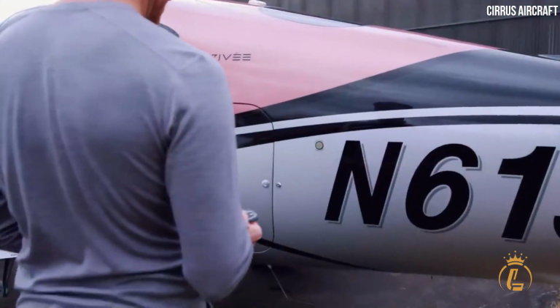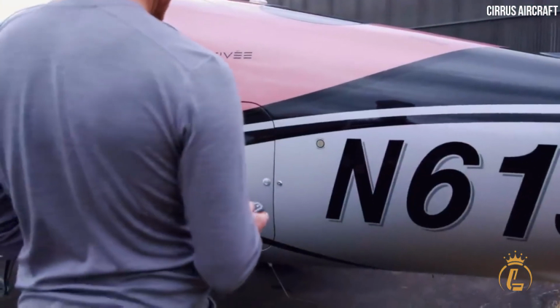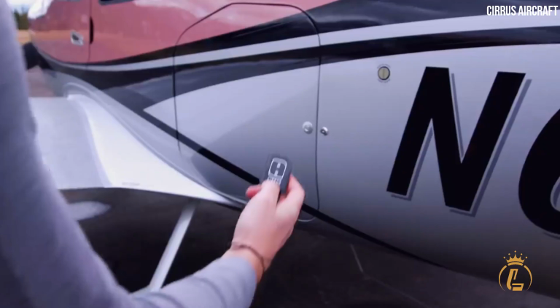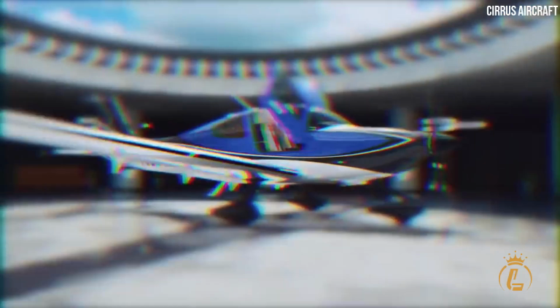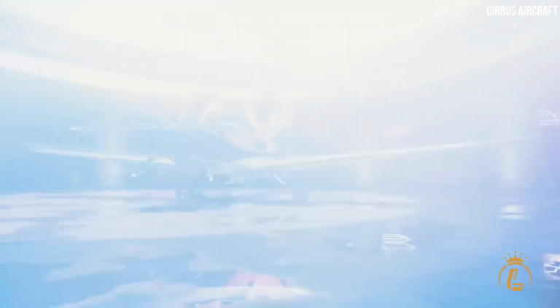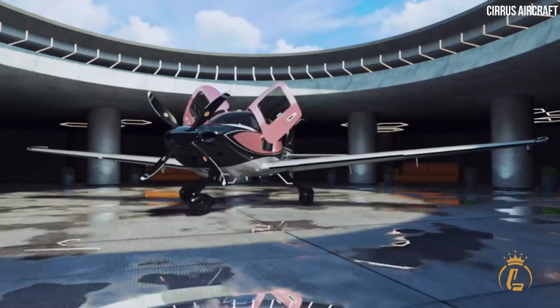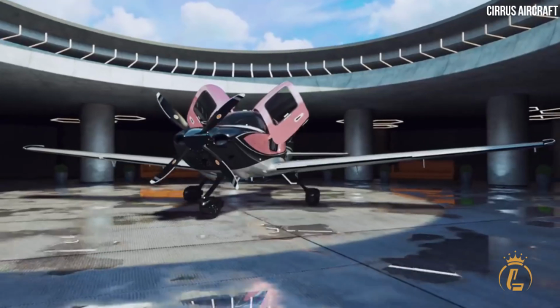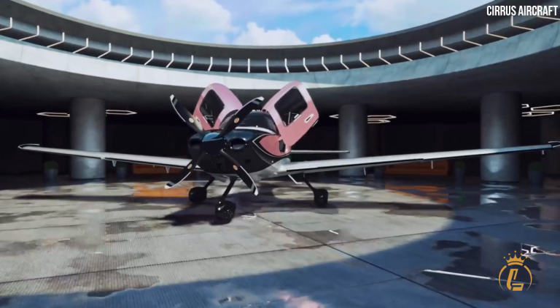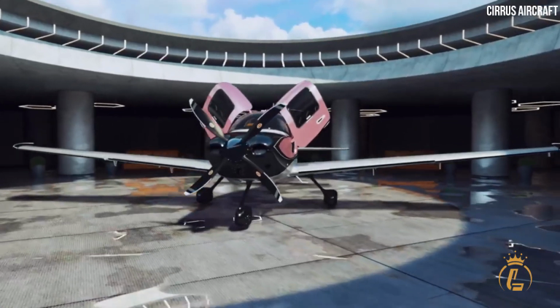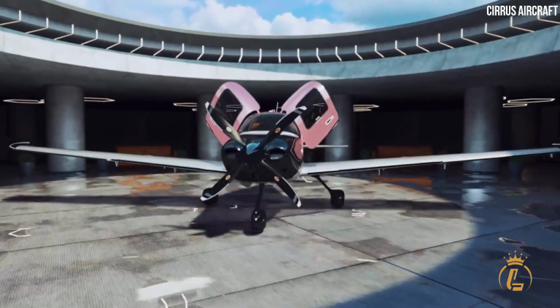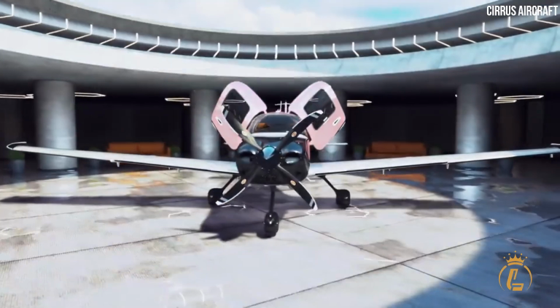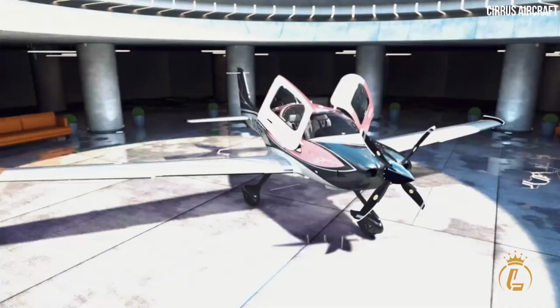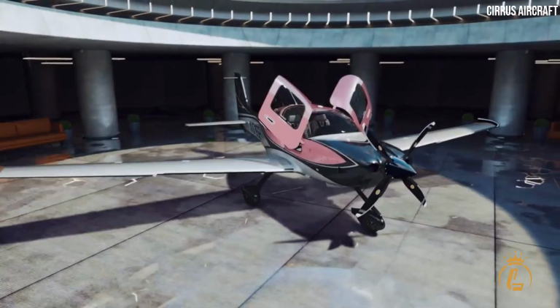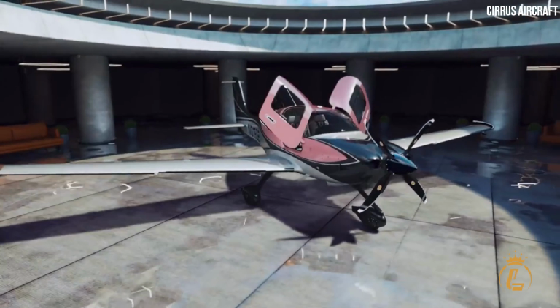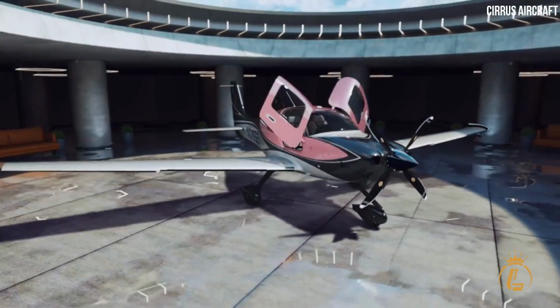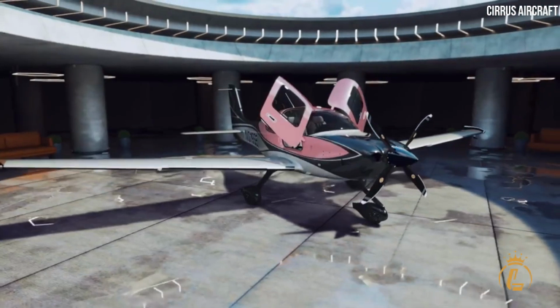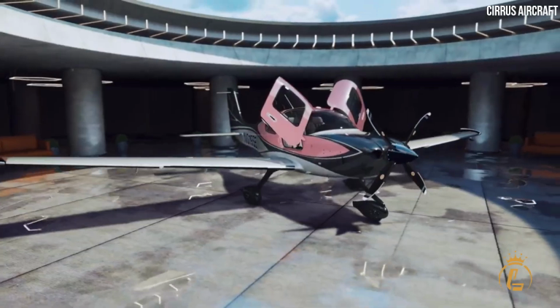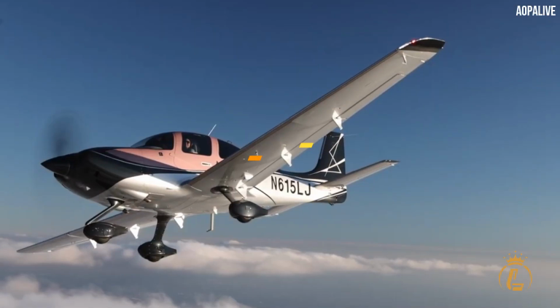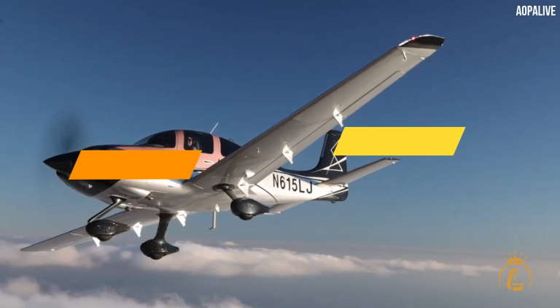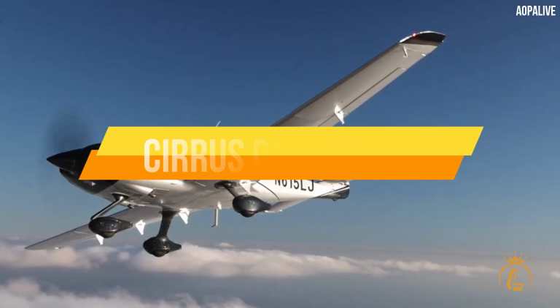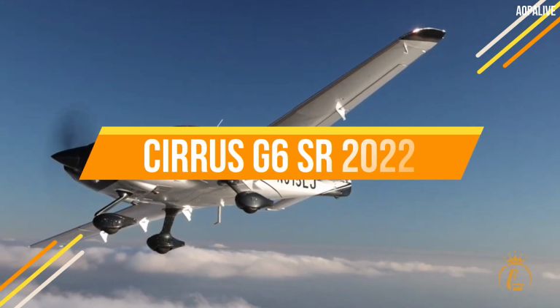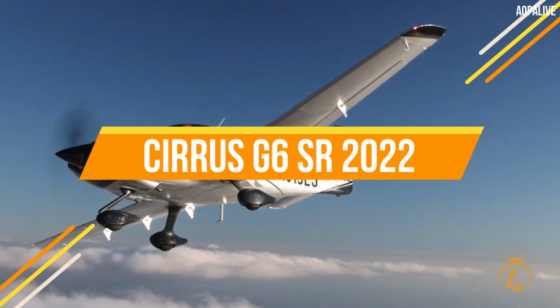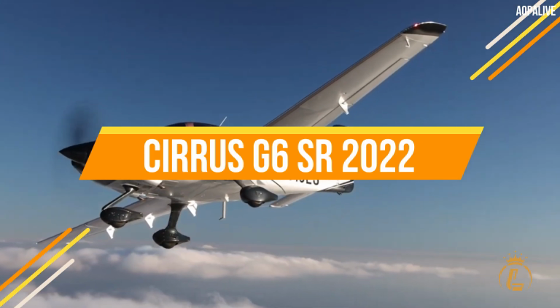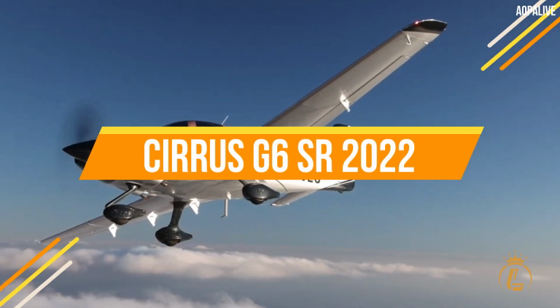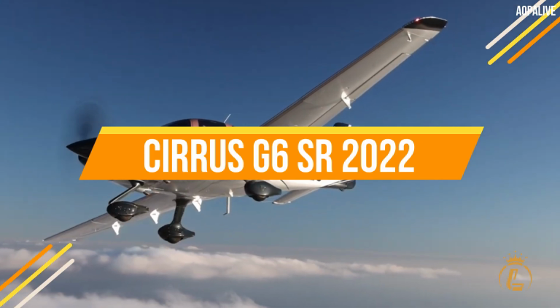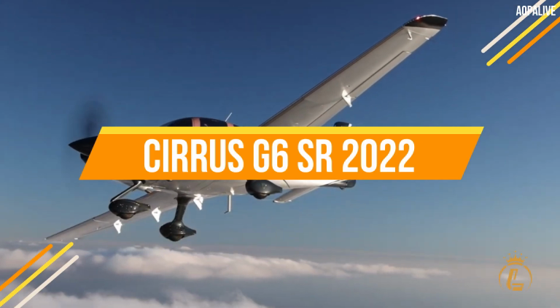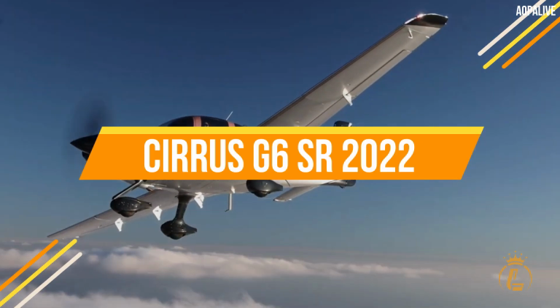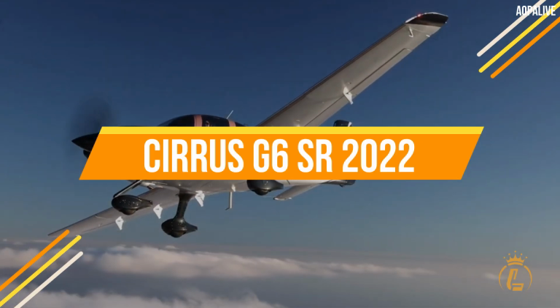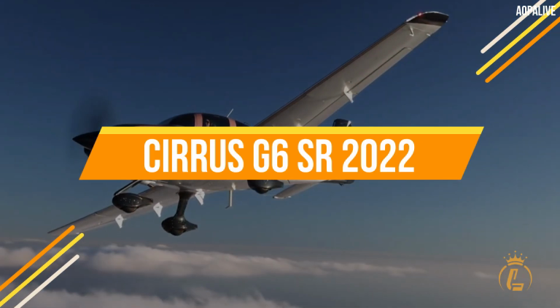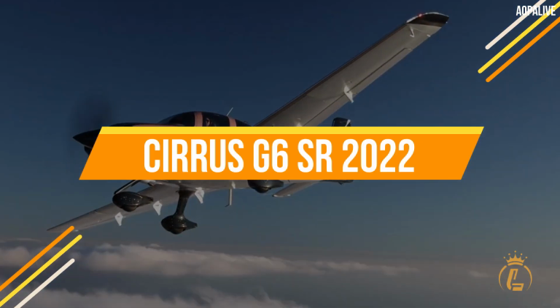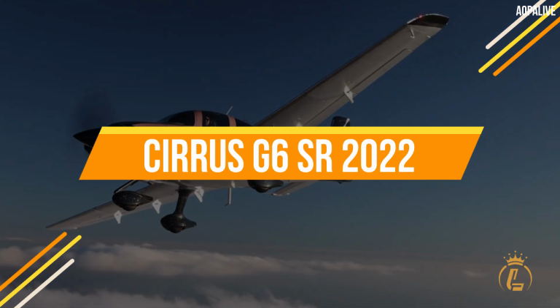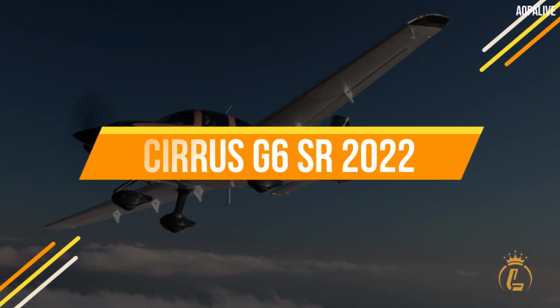In this video, we'll take you inside the Cirrus 2022 G6 SR aircraft.